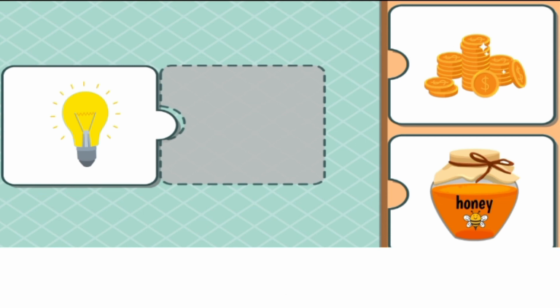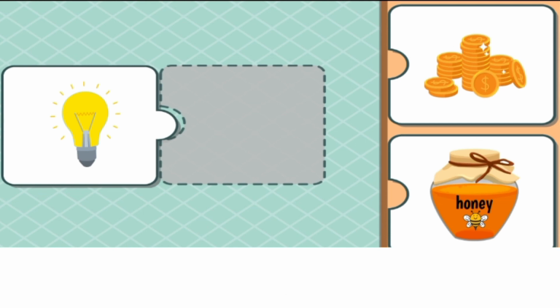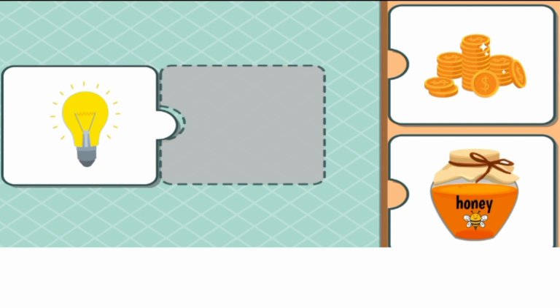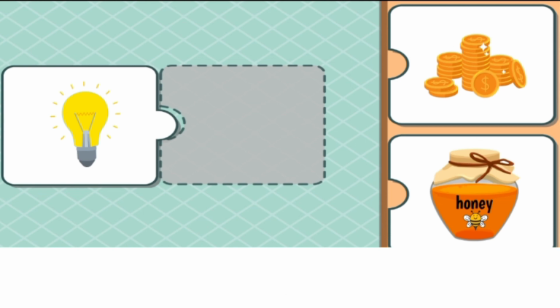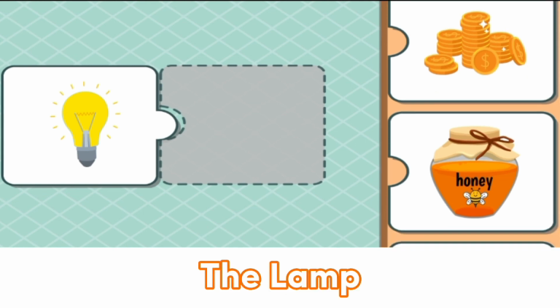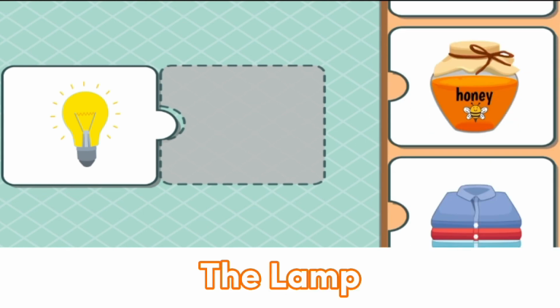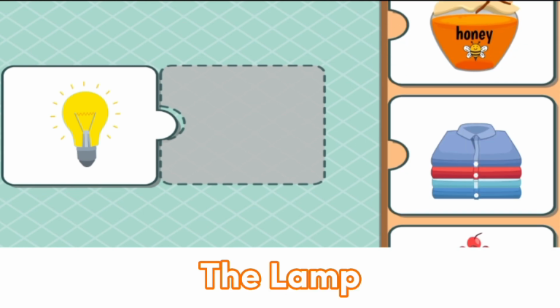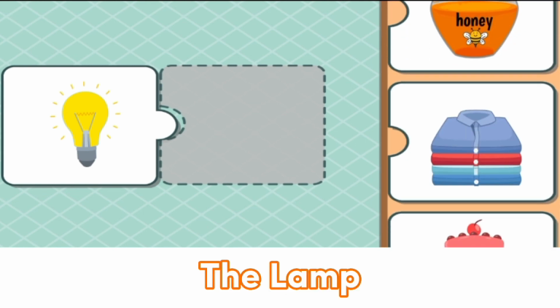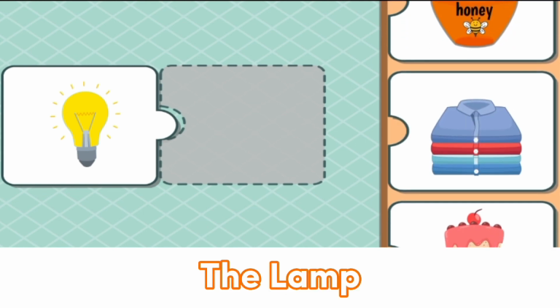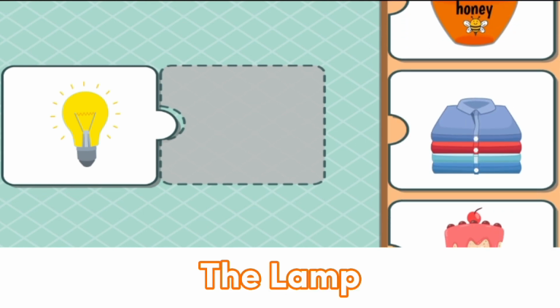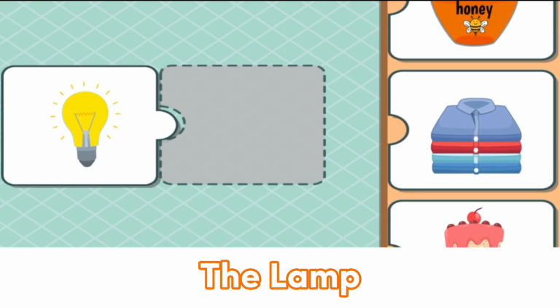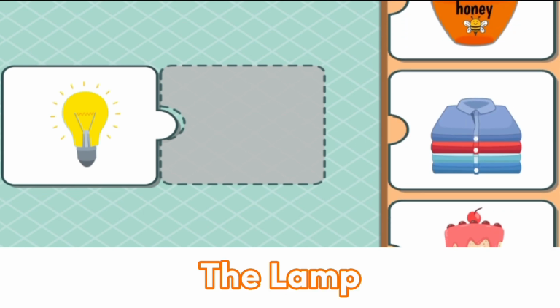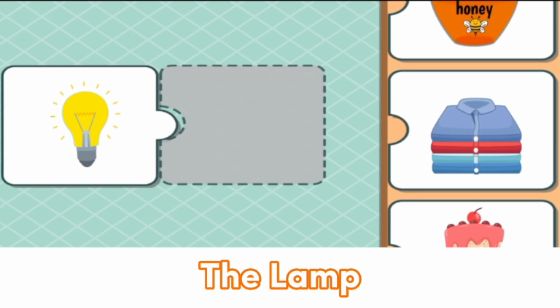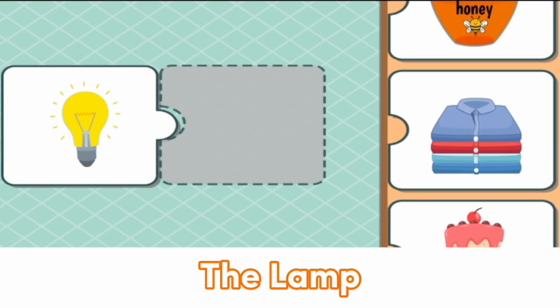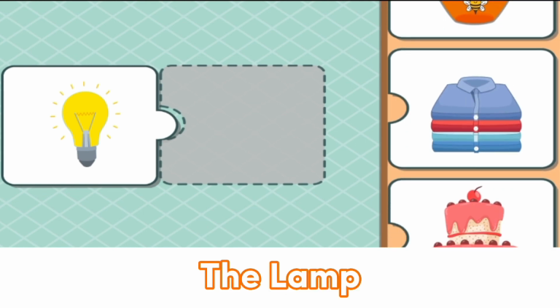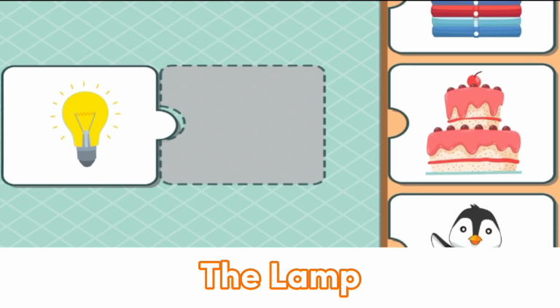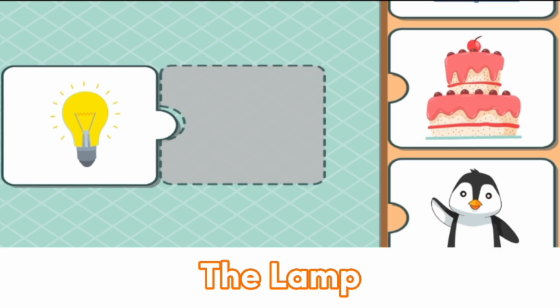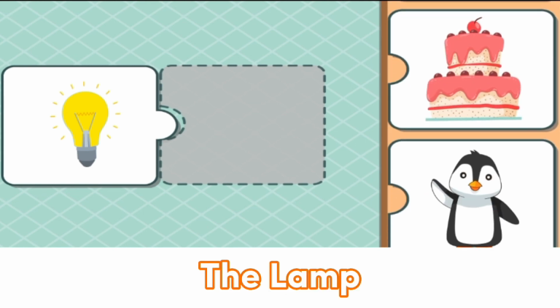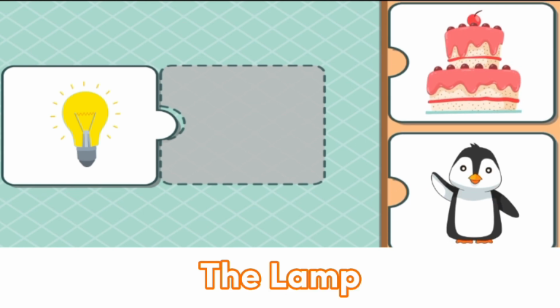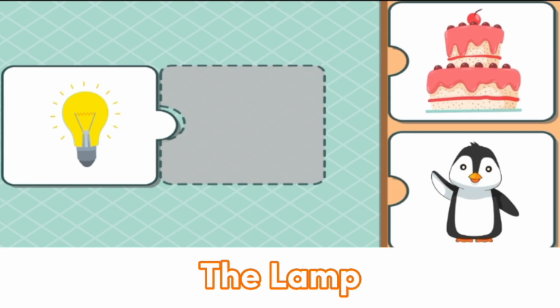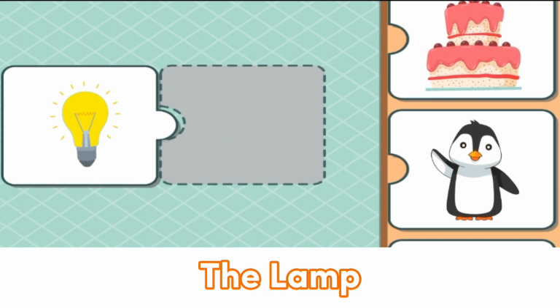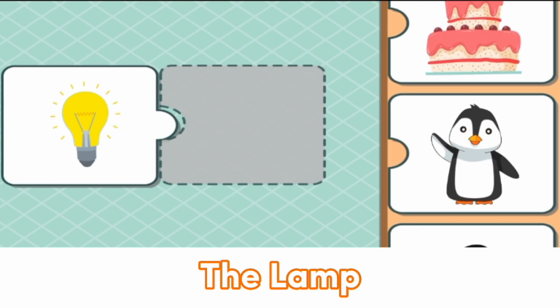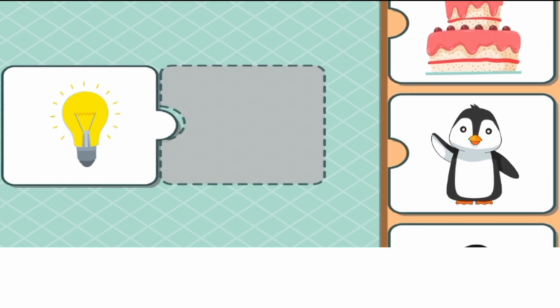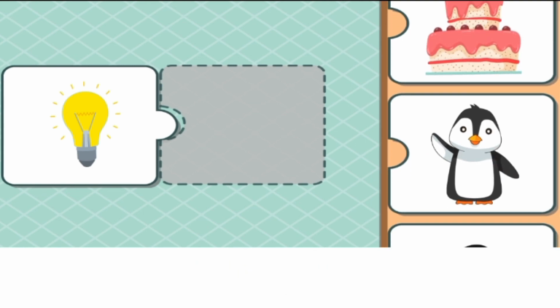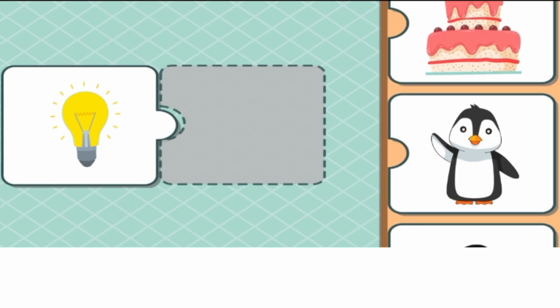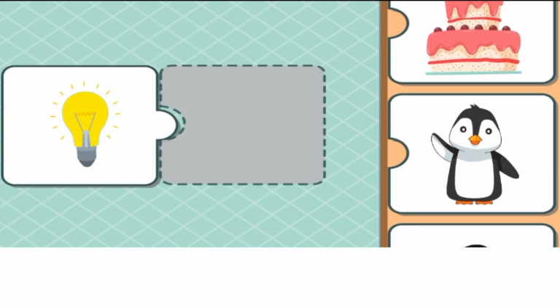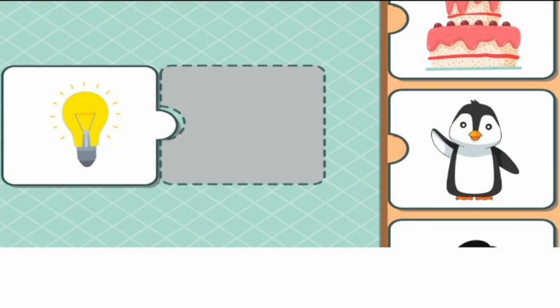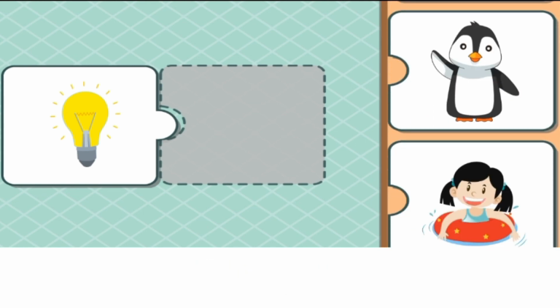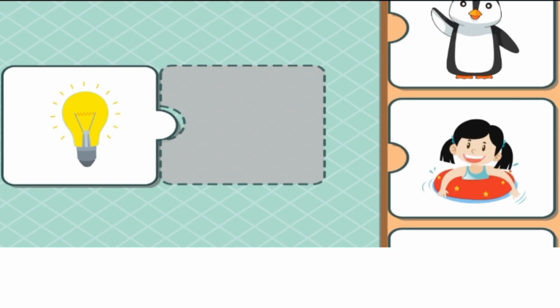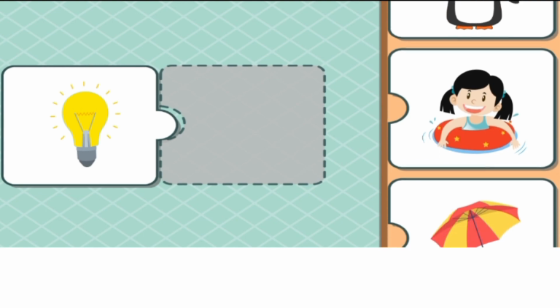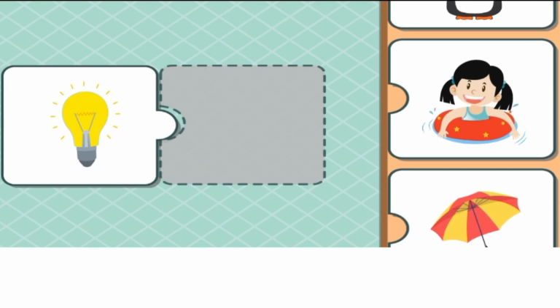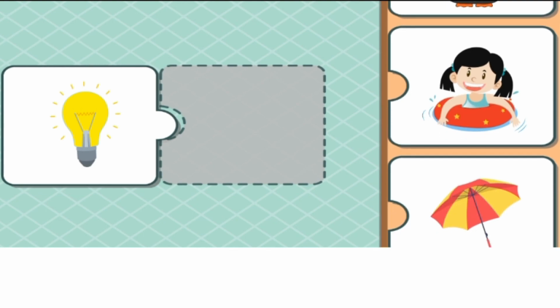This is the lamp. The lamp matches with the lamp.